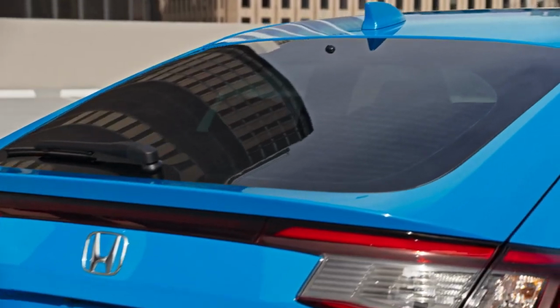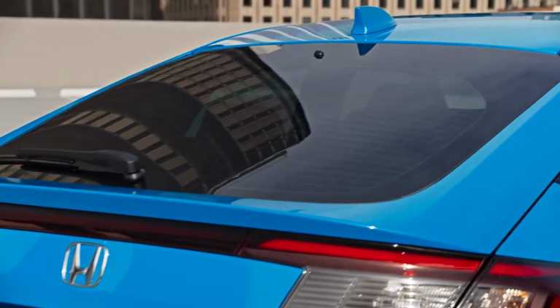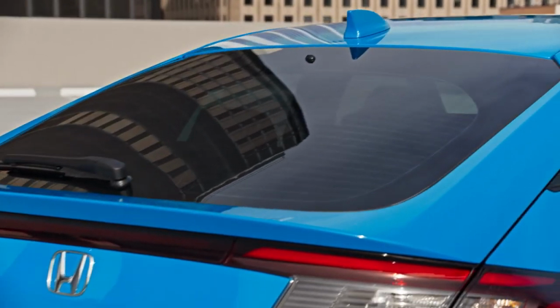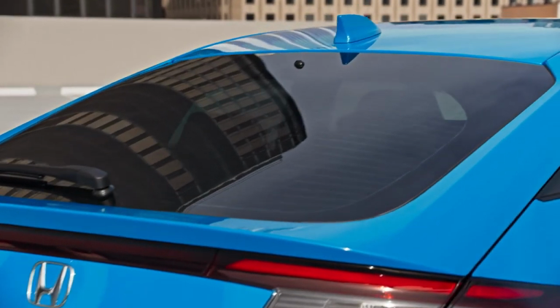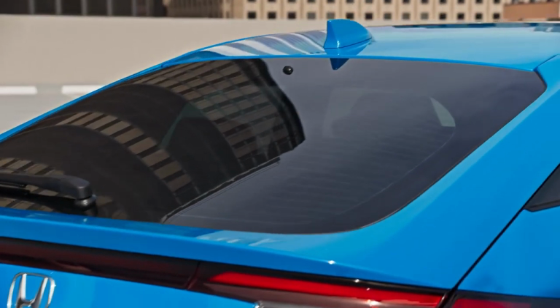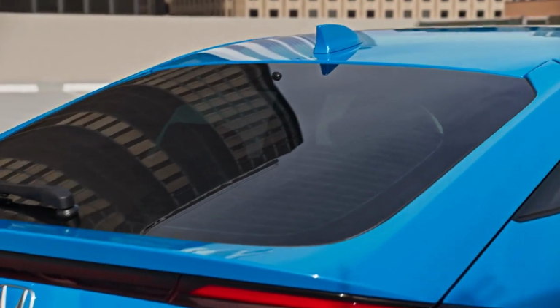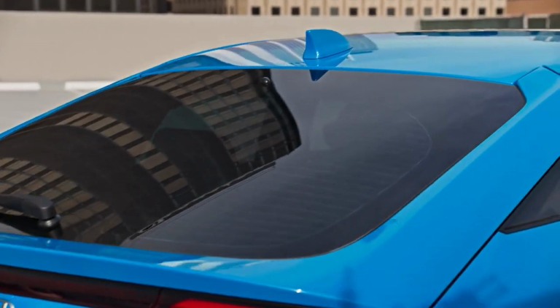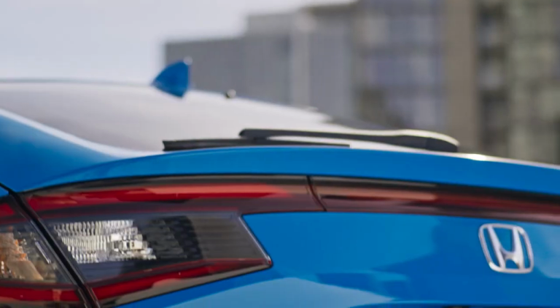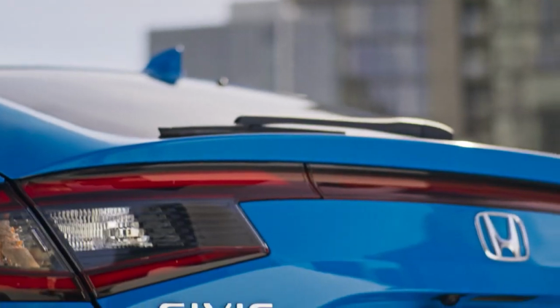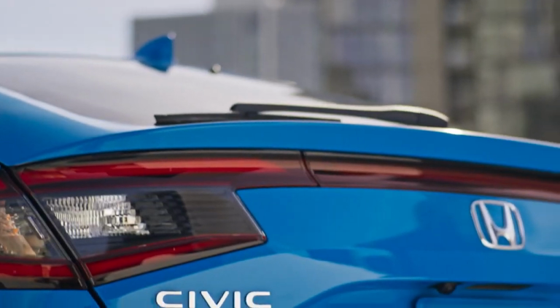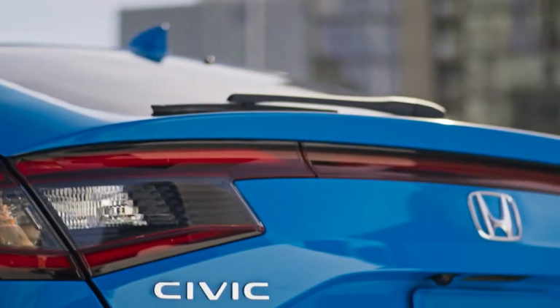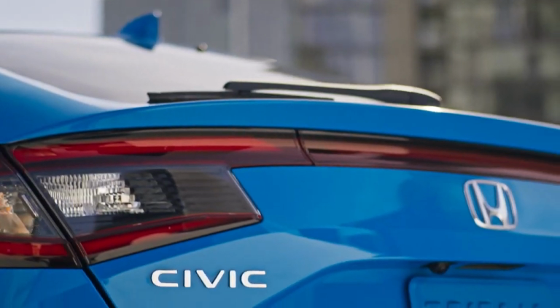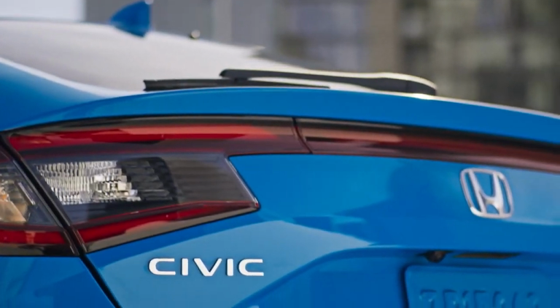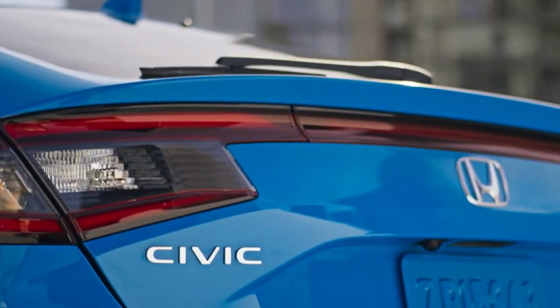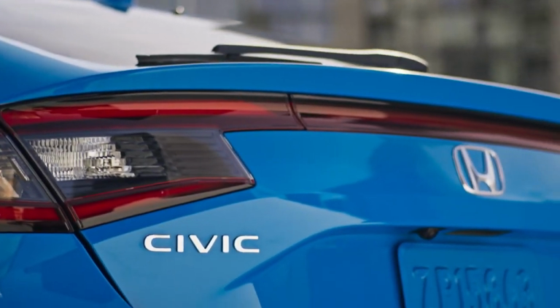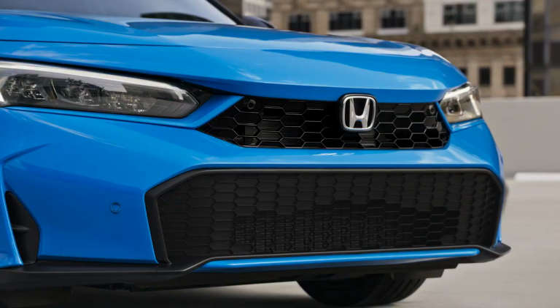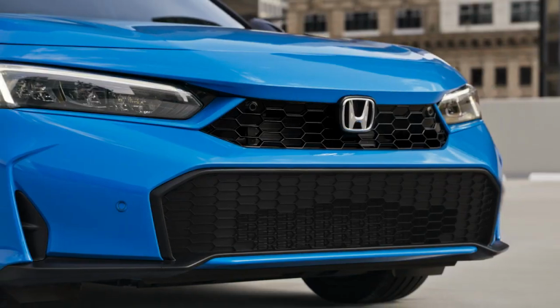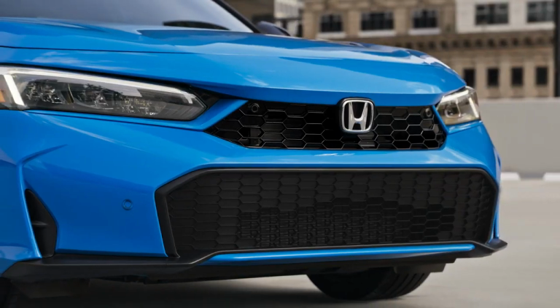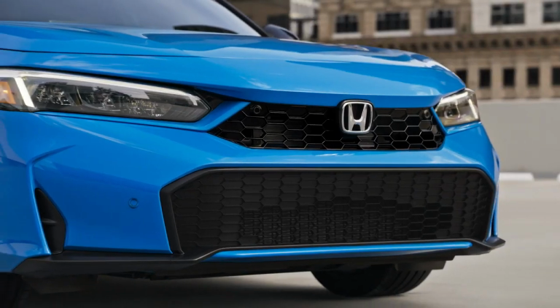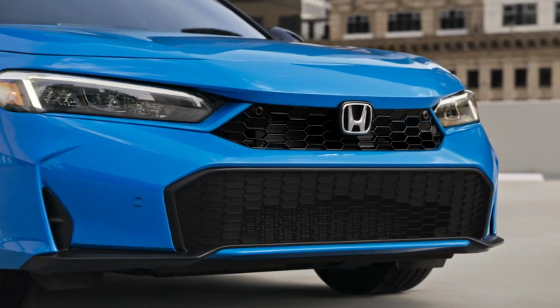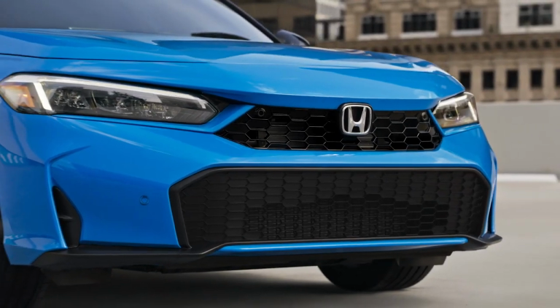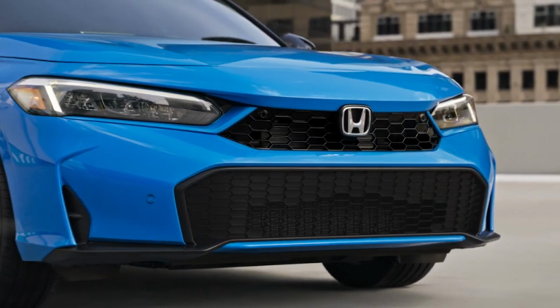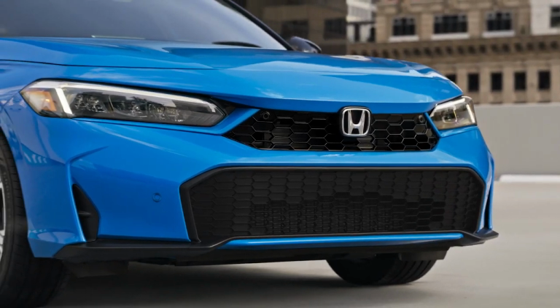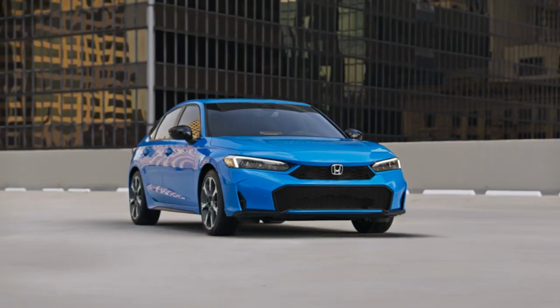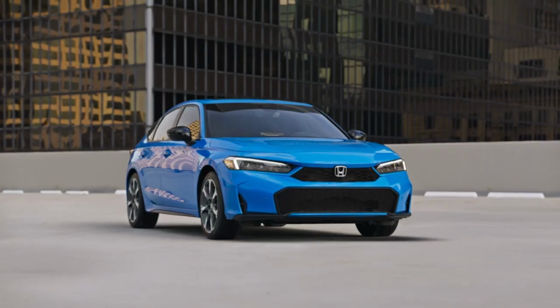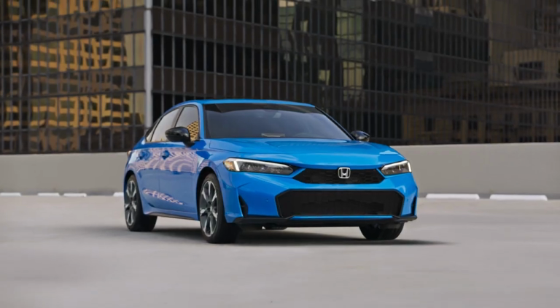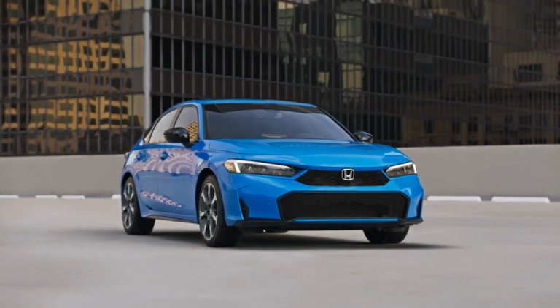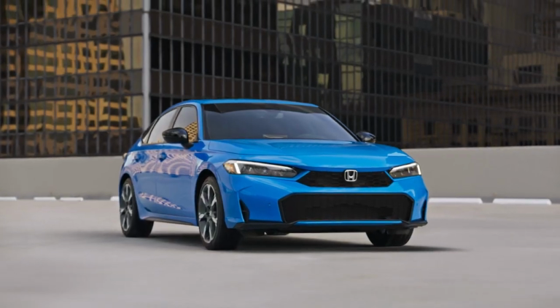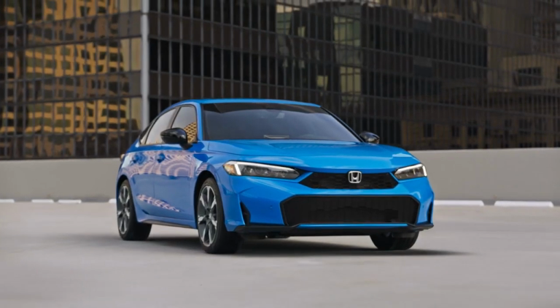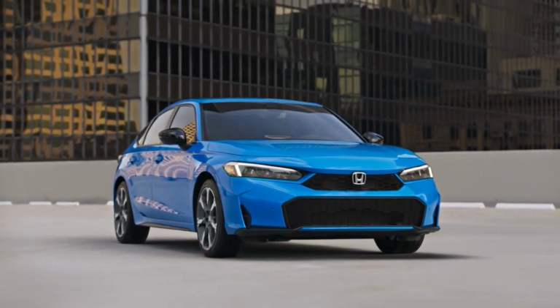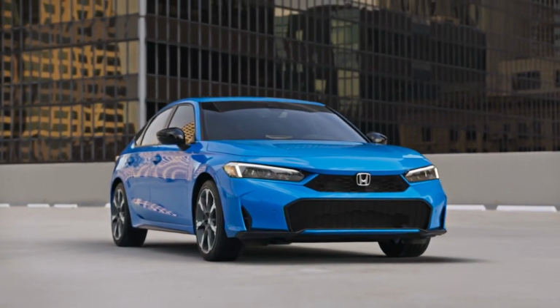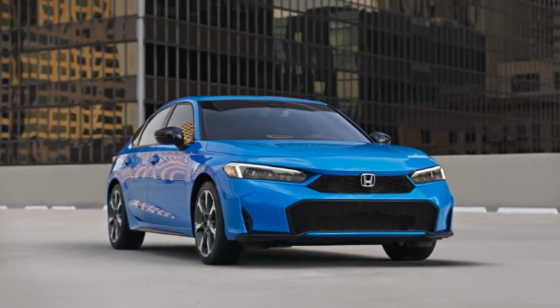Sporty, versatile, and always ready for fun. Meet the Honda Civic Hatchback.